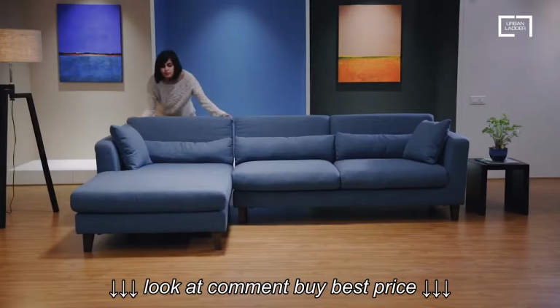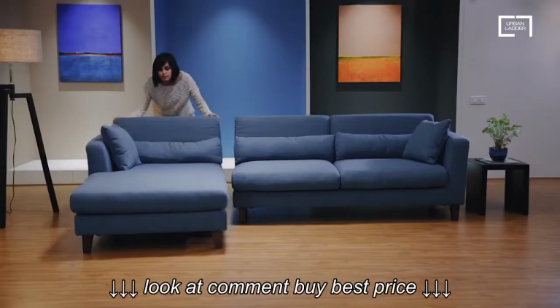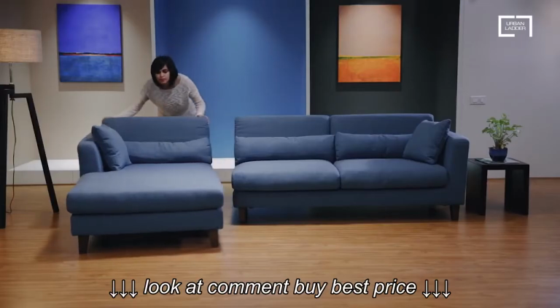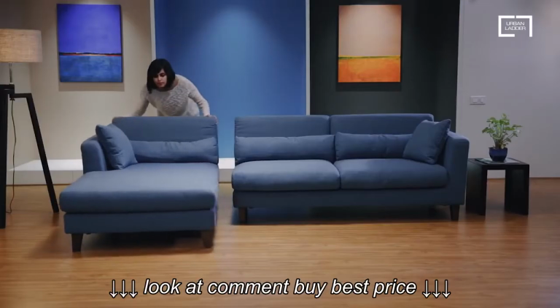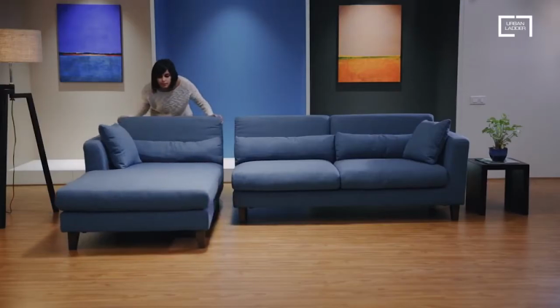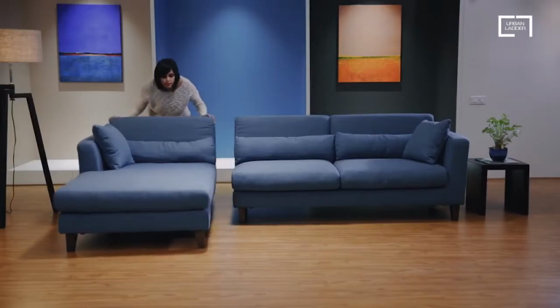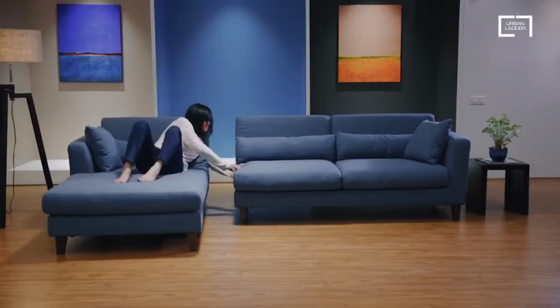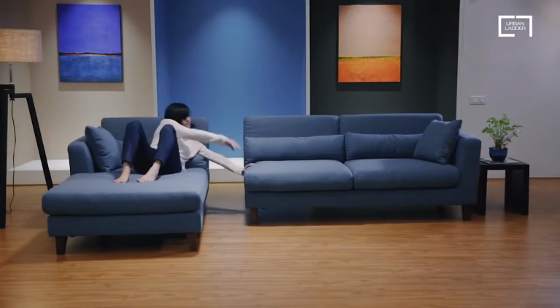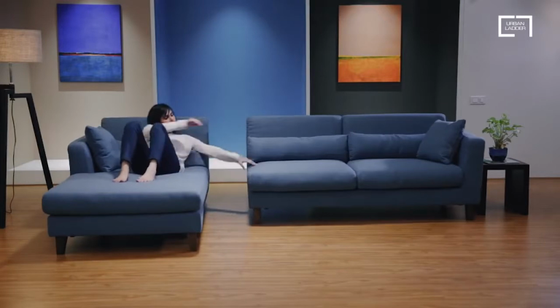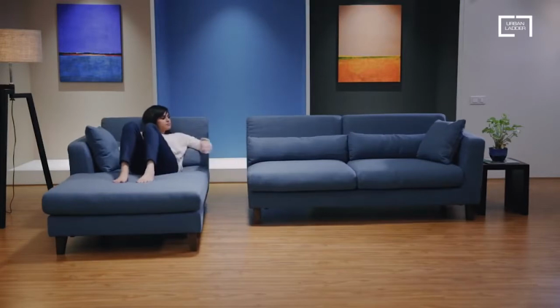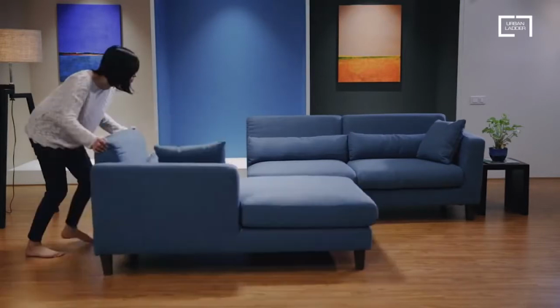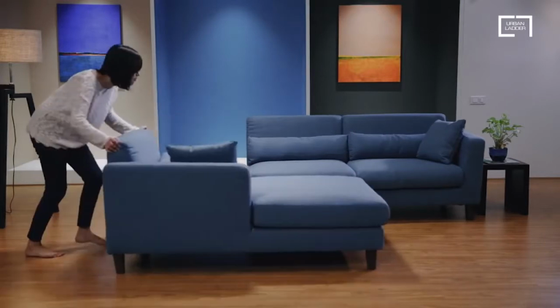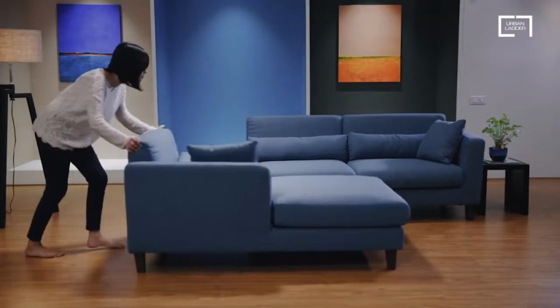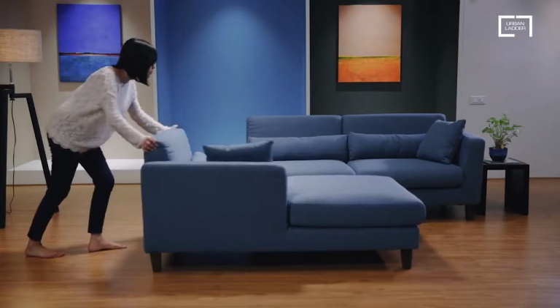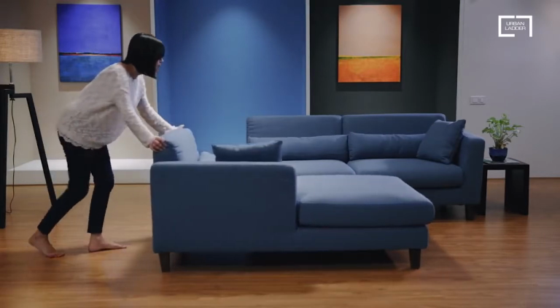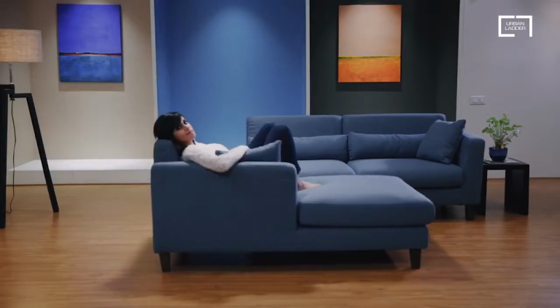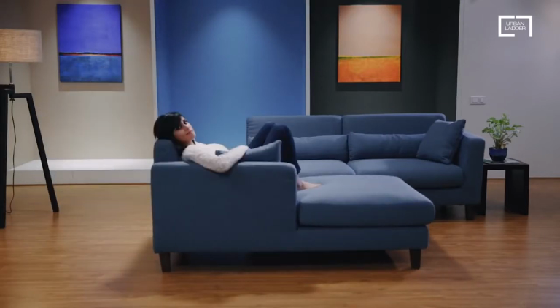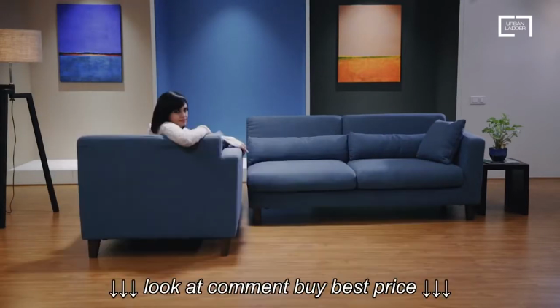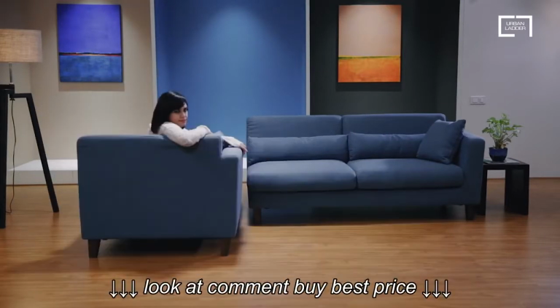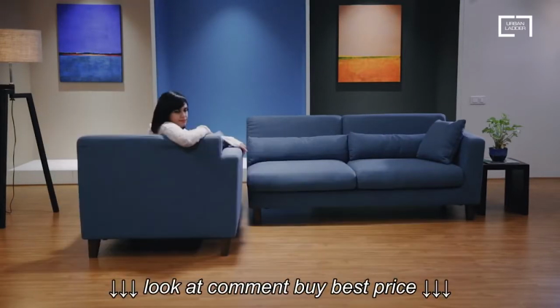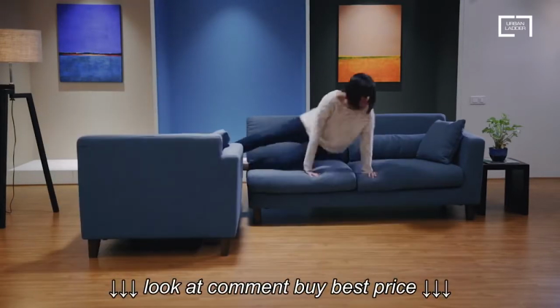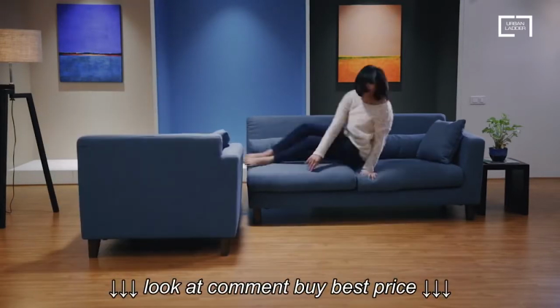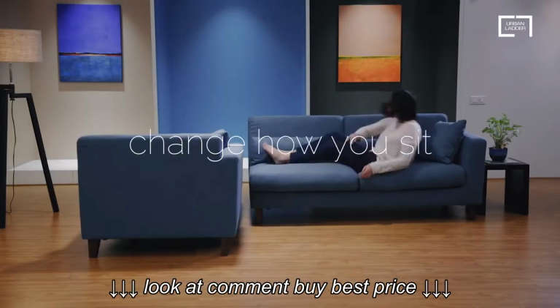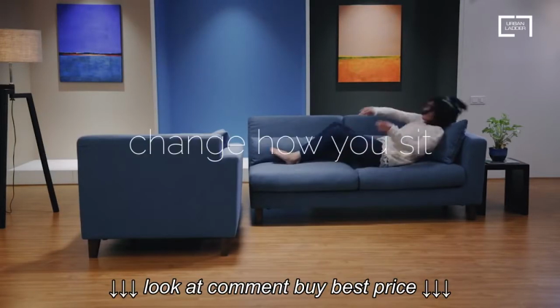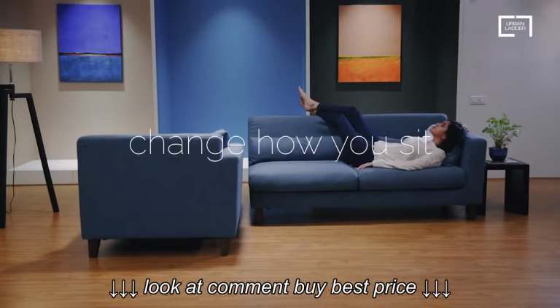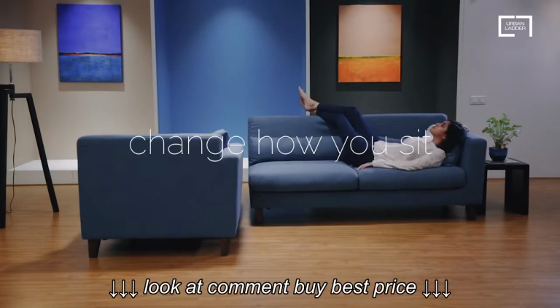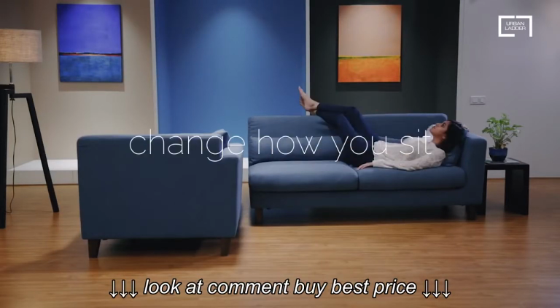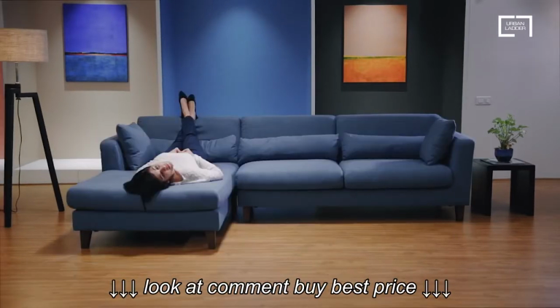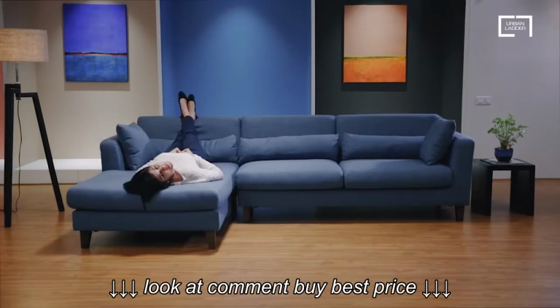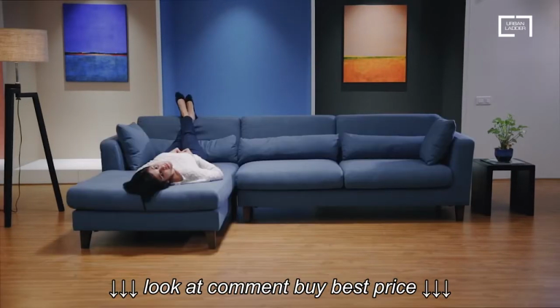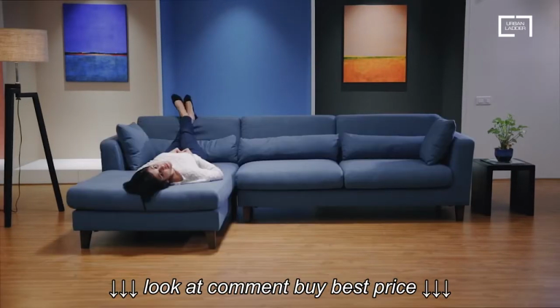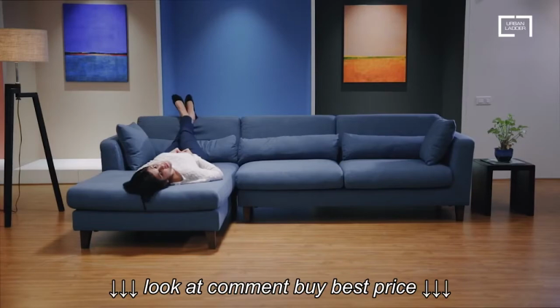Move the chaise around as you'd like to open up your space when you need it. Change how you sit with Urban Ladder.